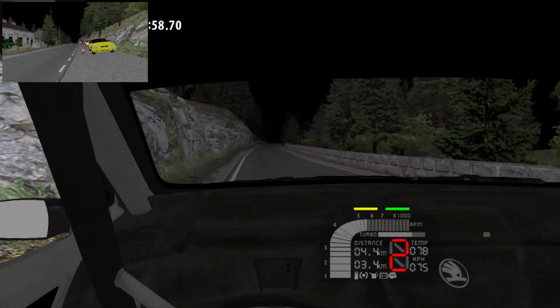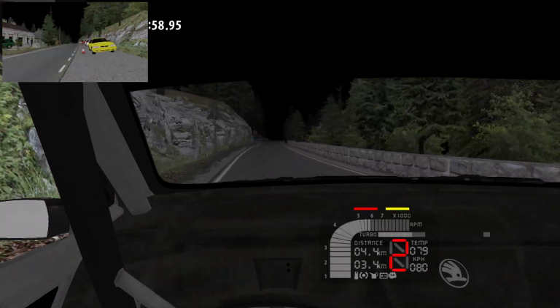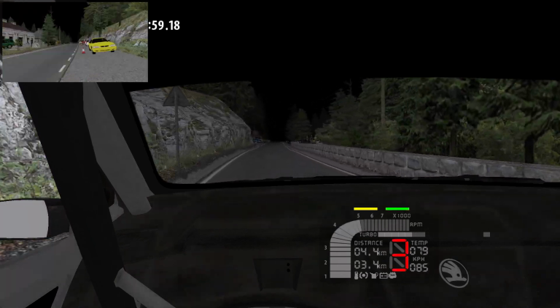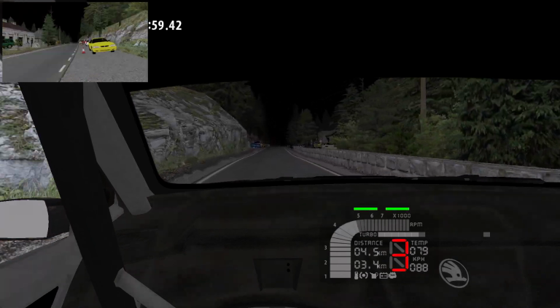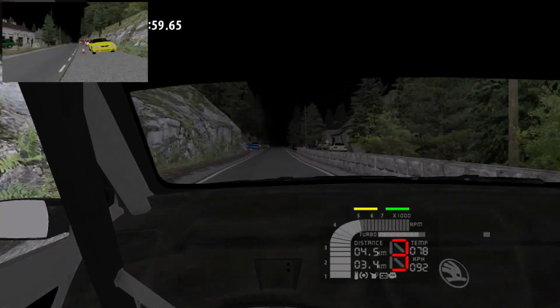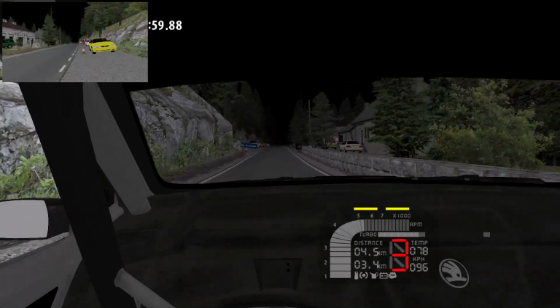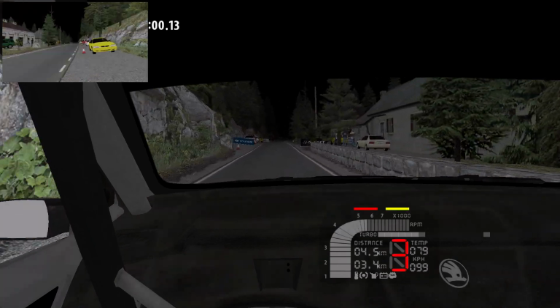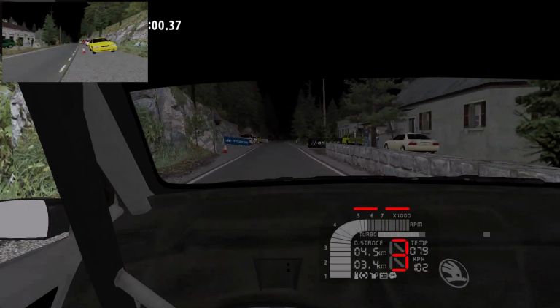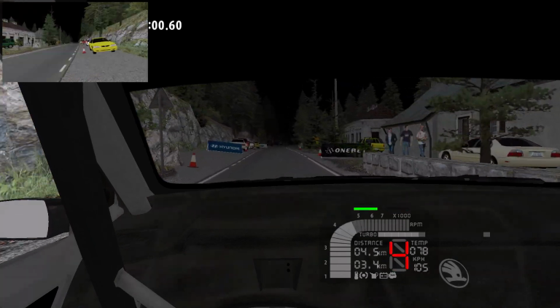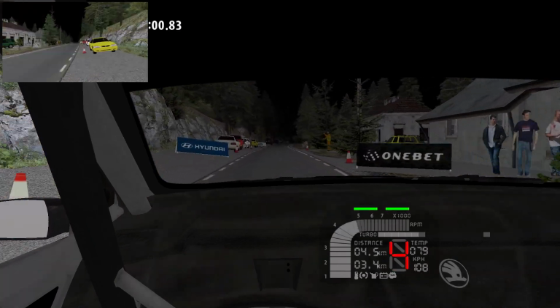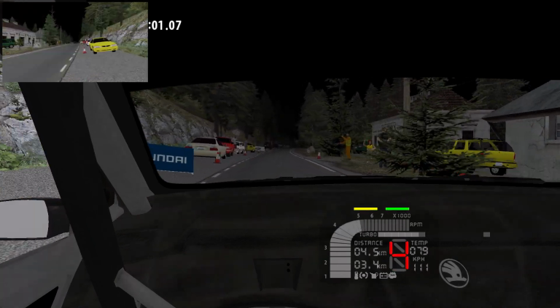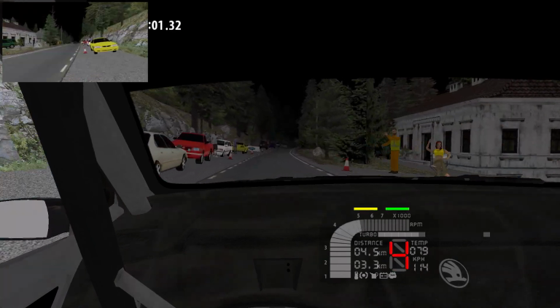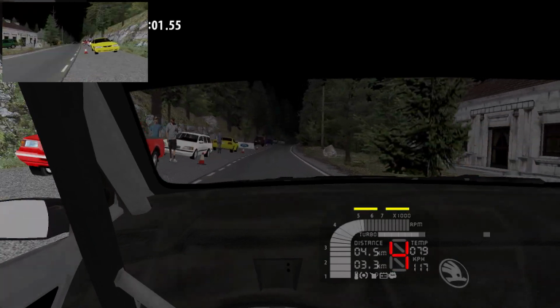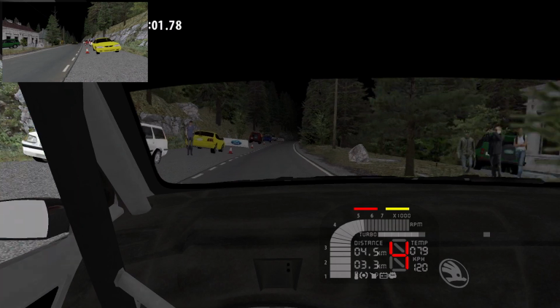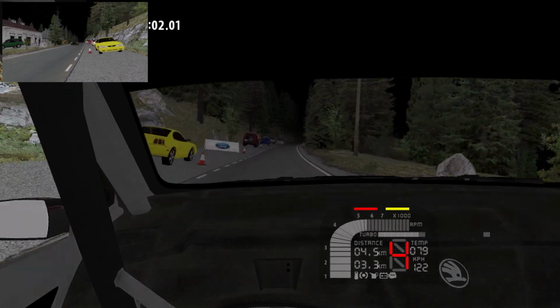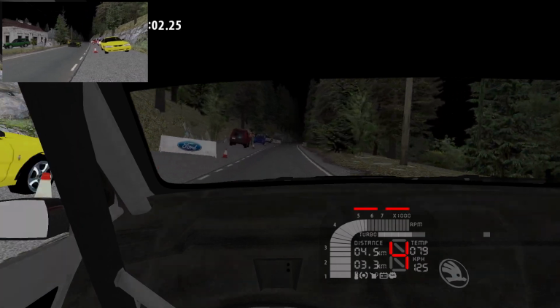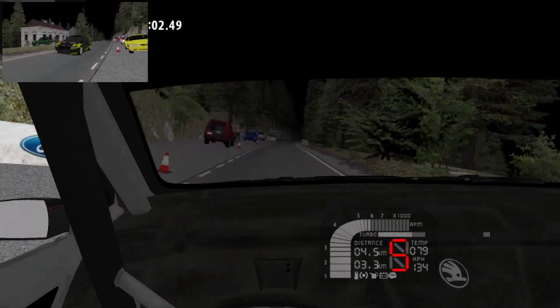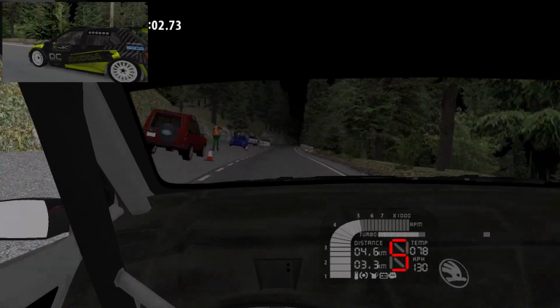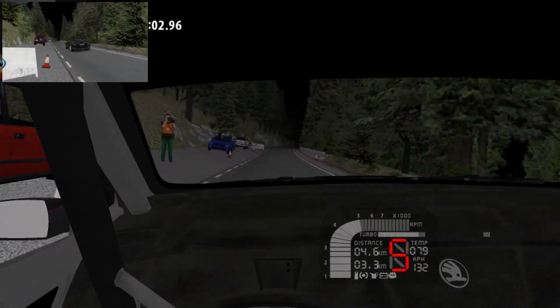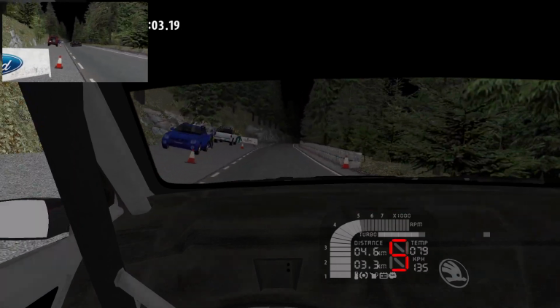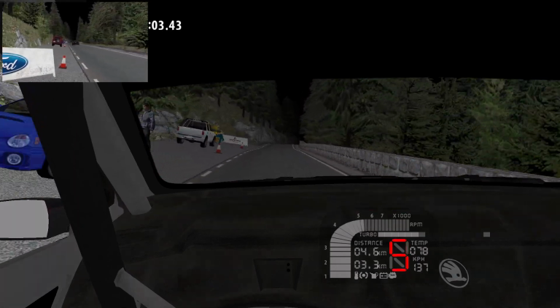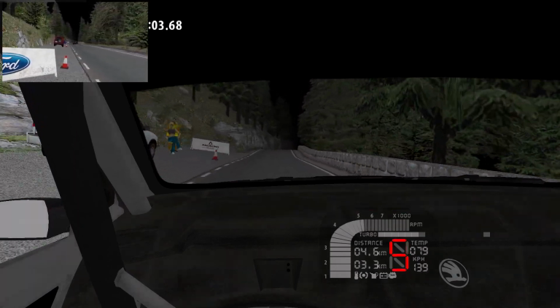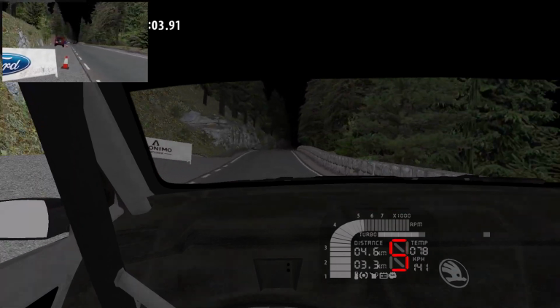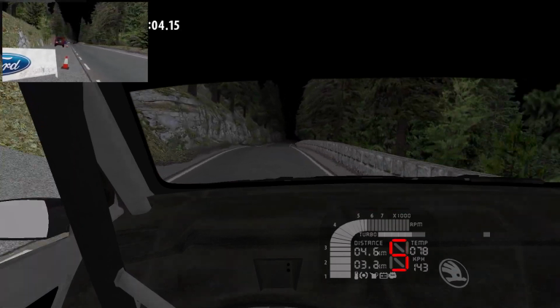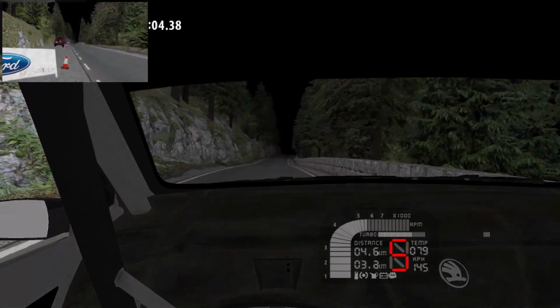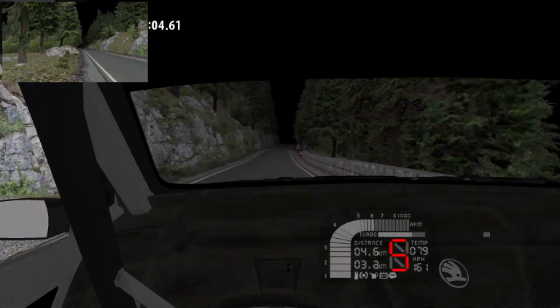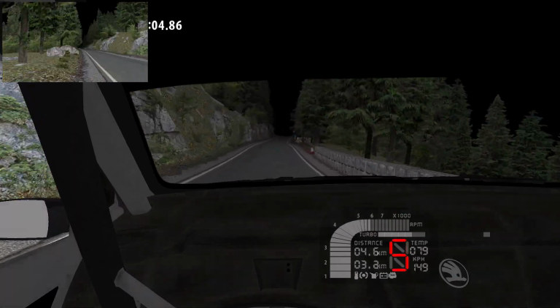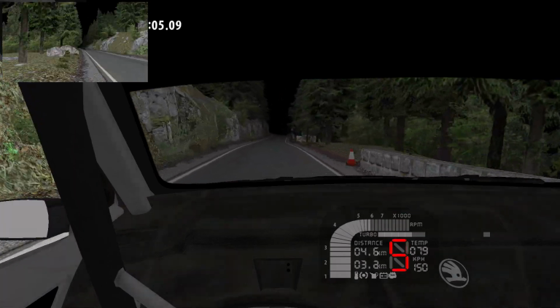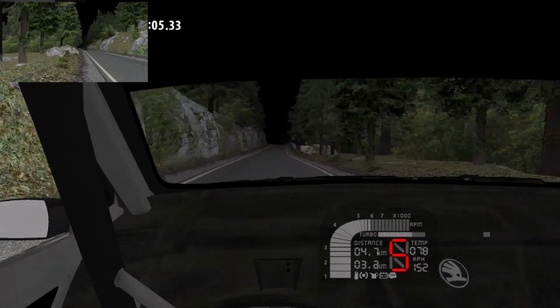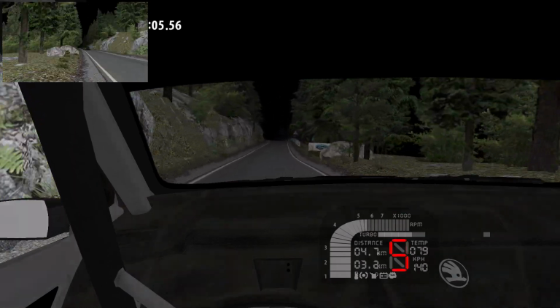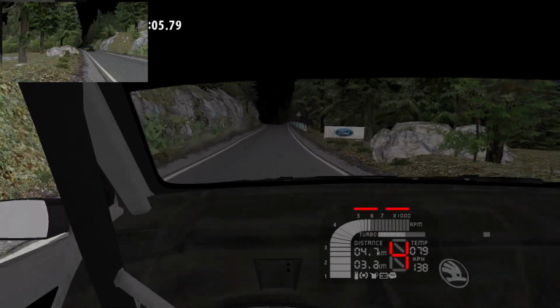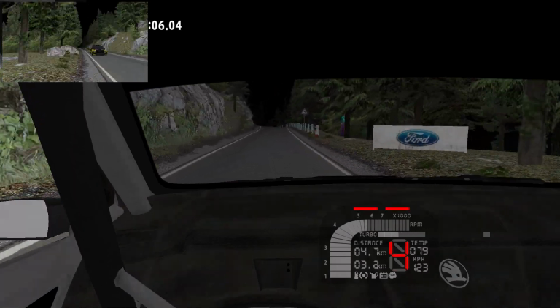6 right, long, to the crest, the bump, 80, to the crest, 2 left, long, 80, to the crest.